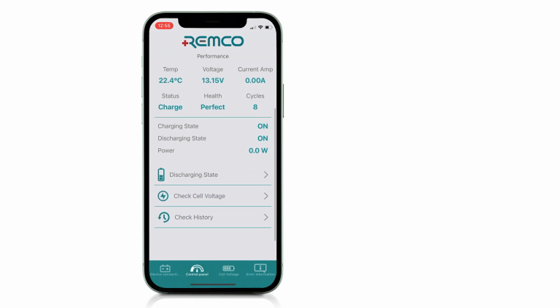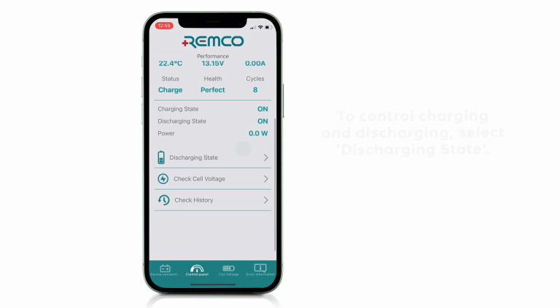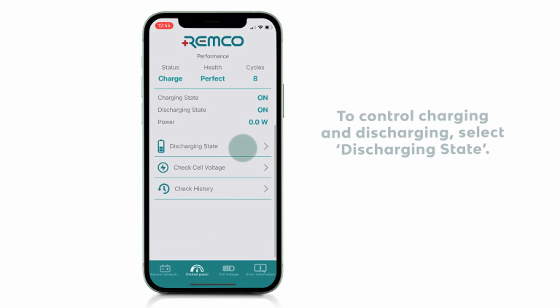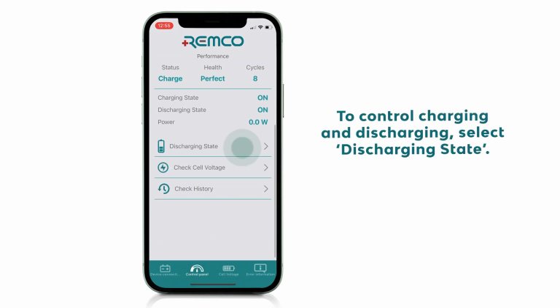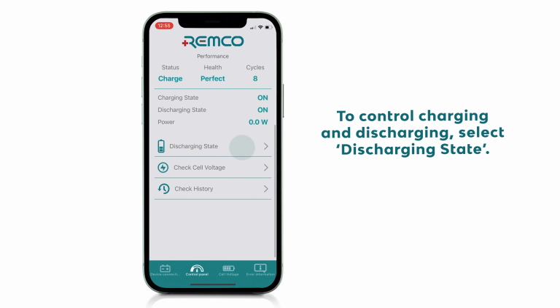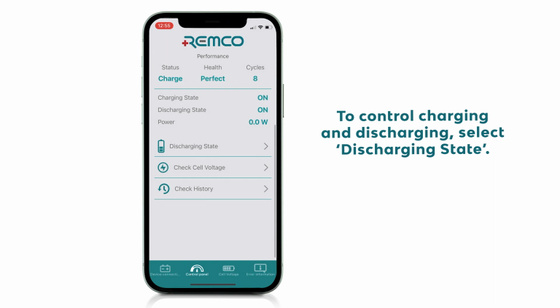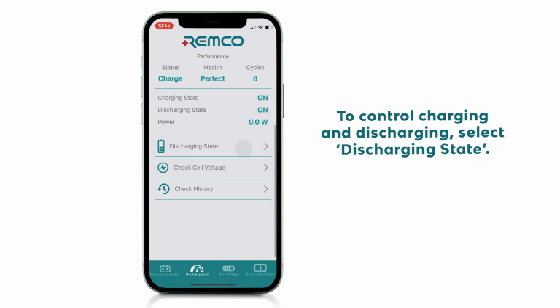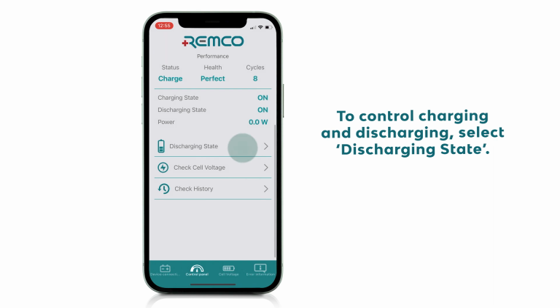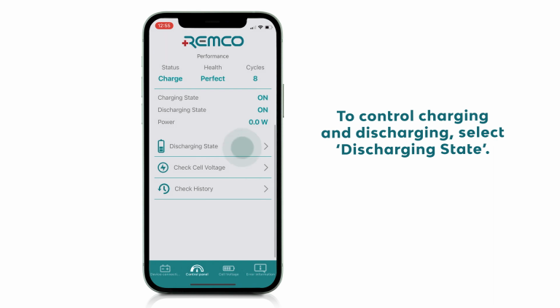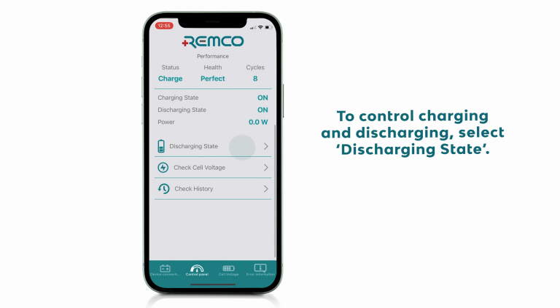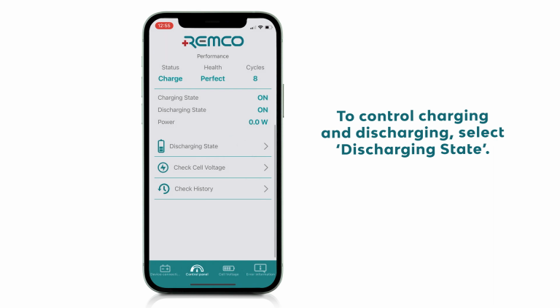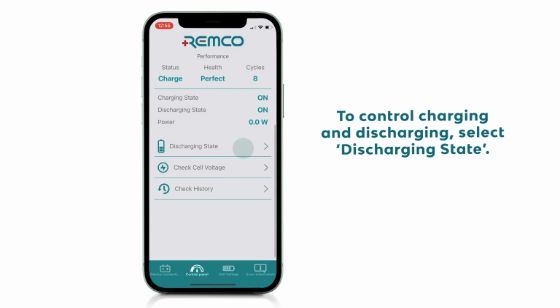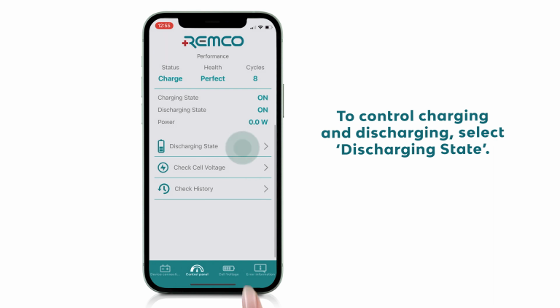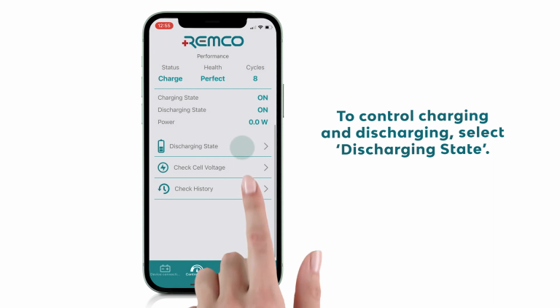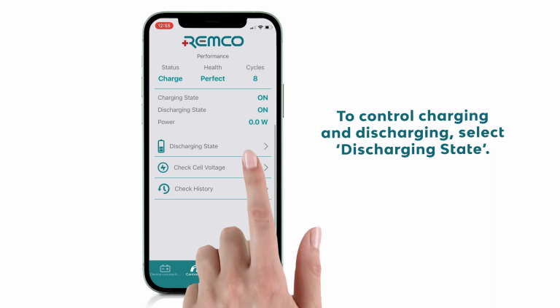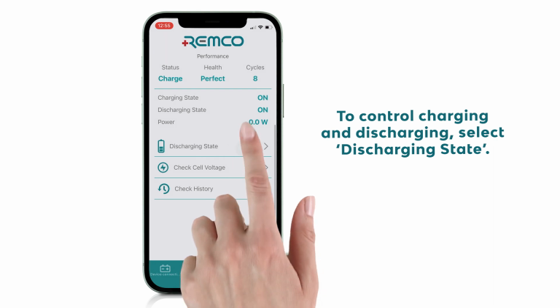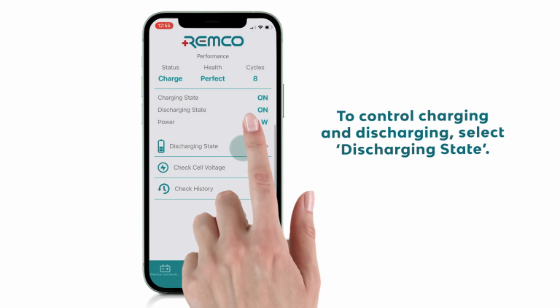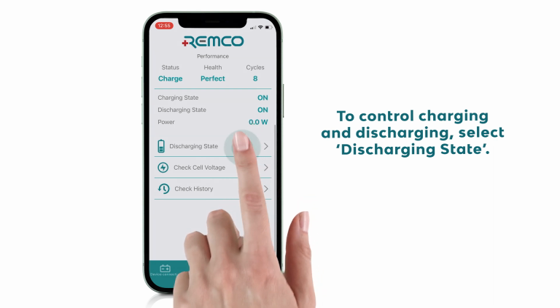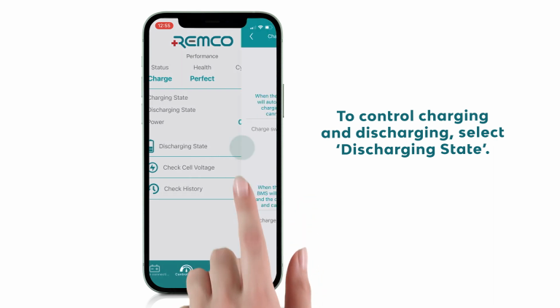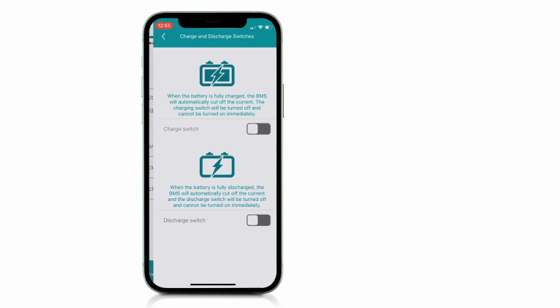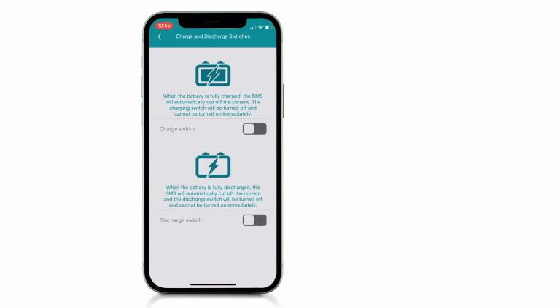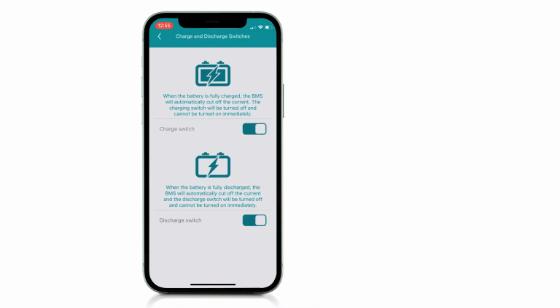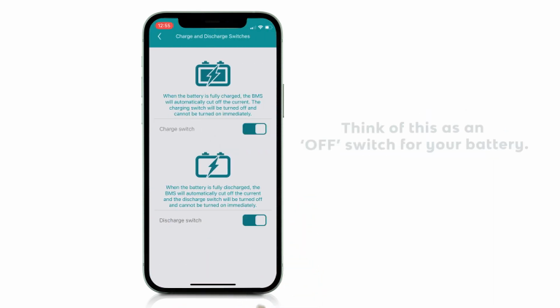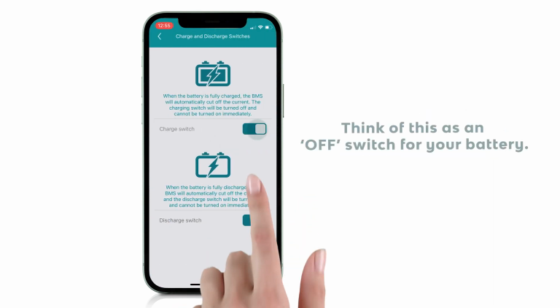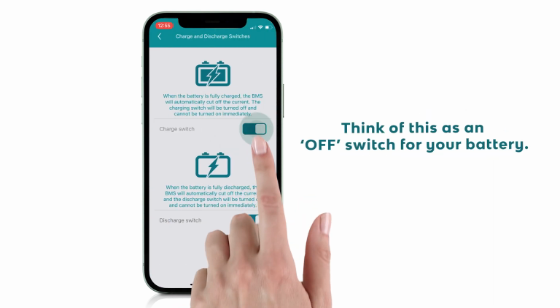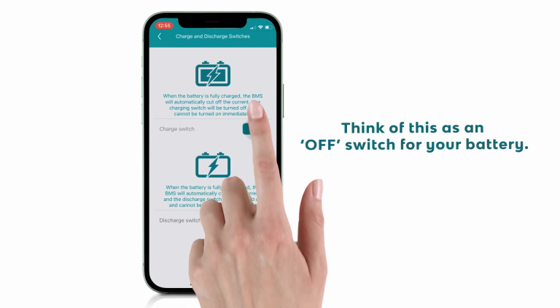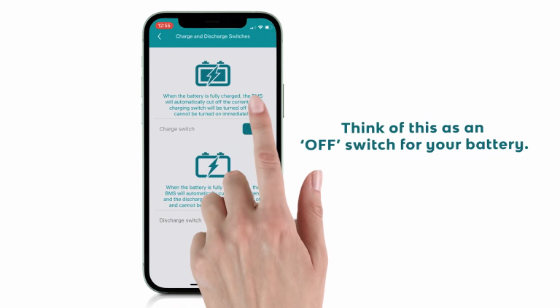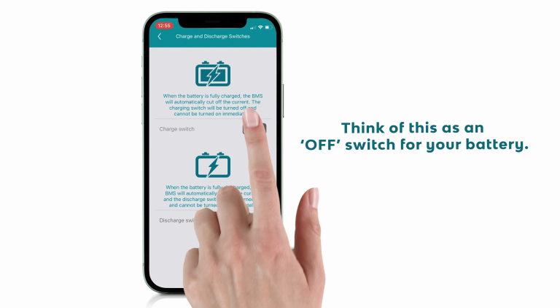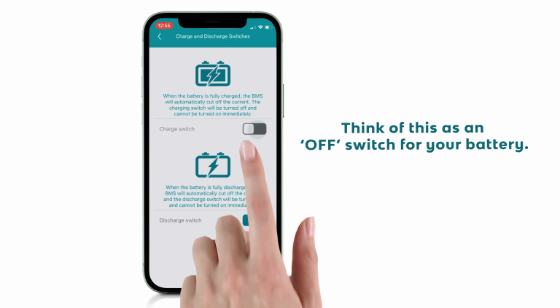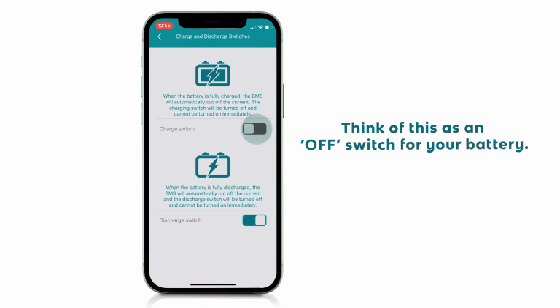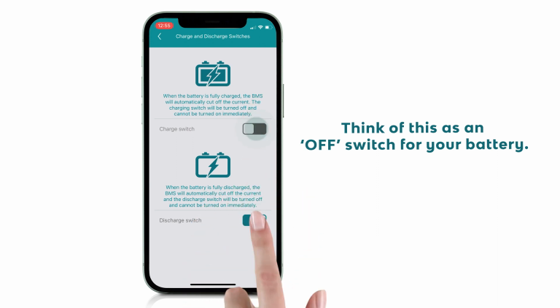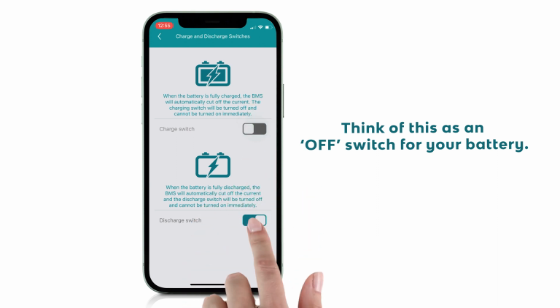To control charging and discharging, select Discharging State. Think of this as an off switch for your battery.